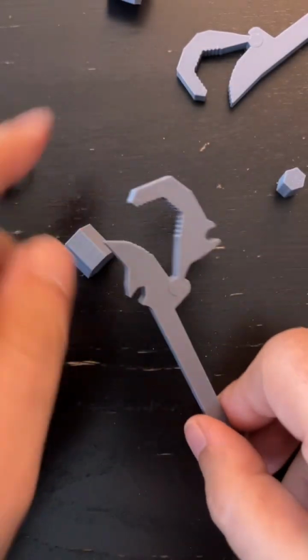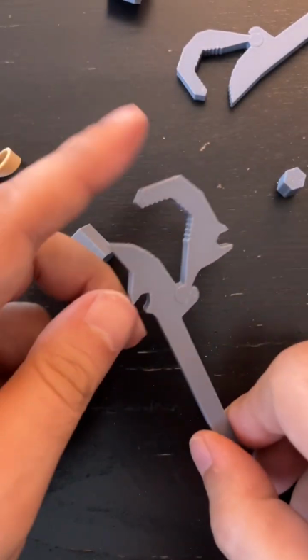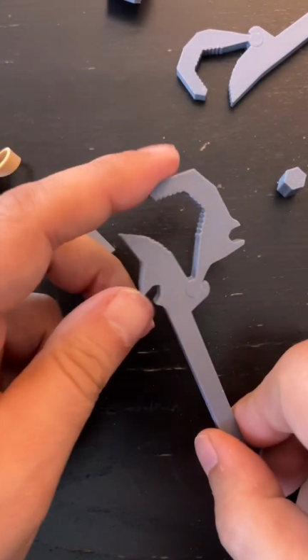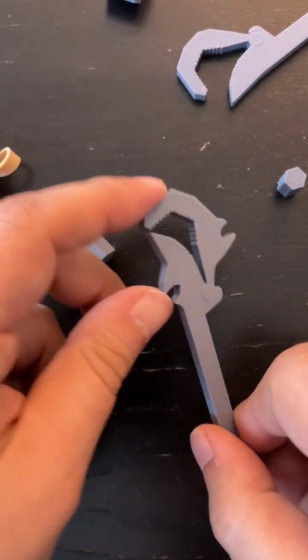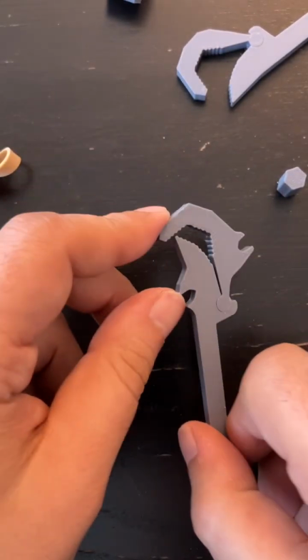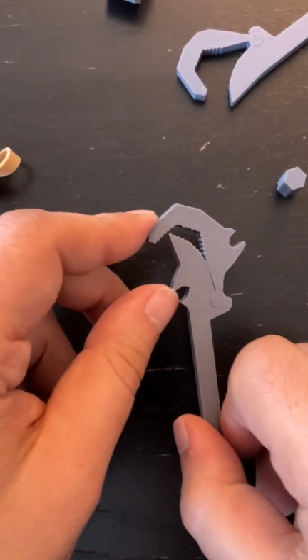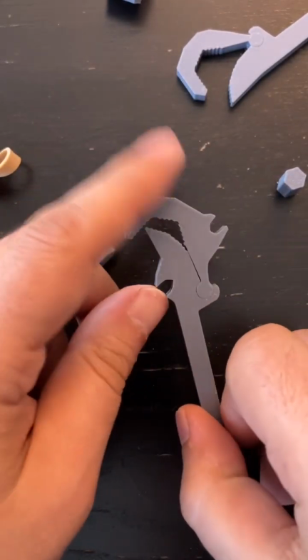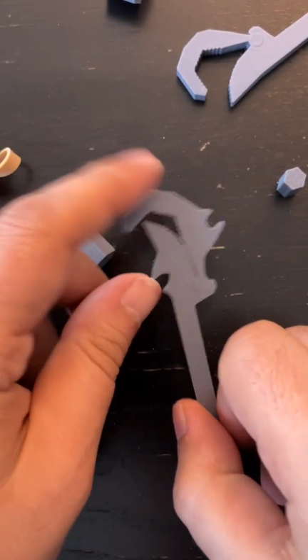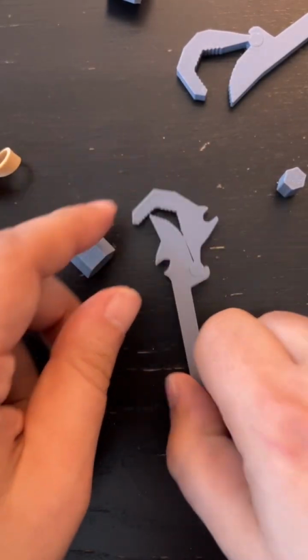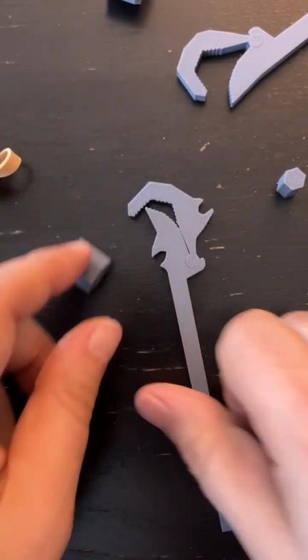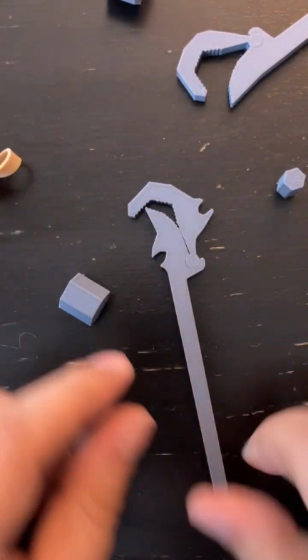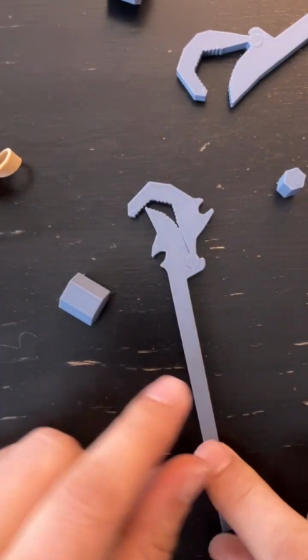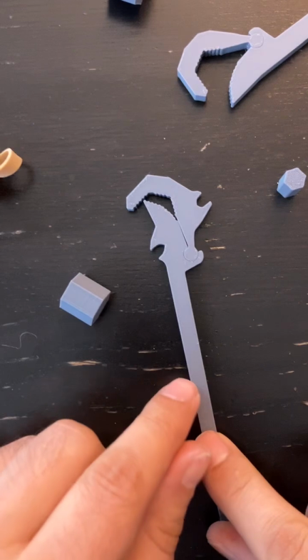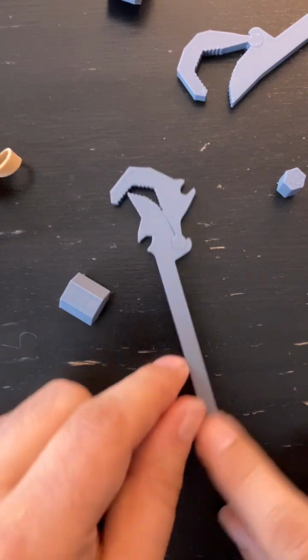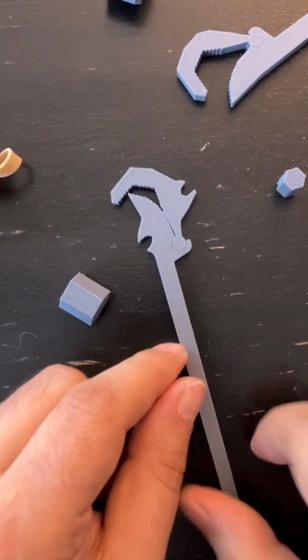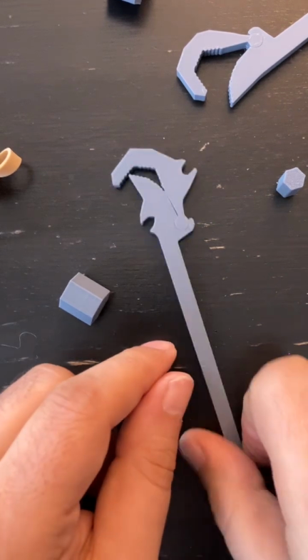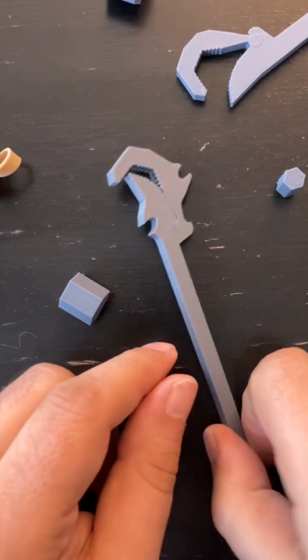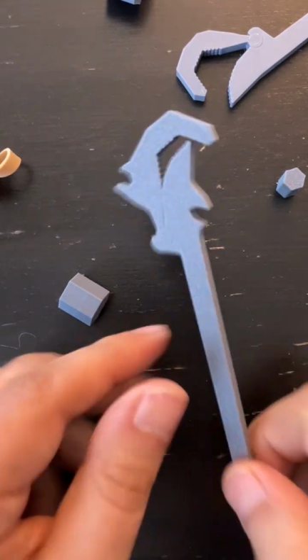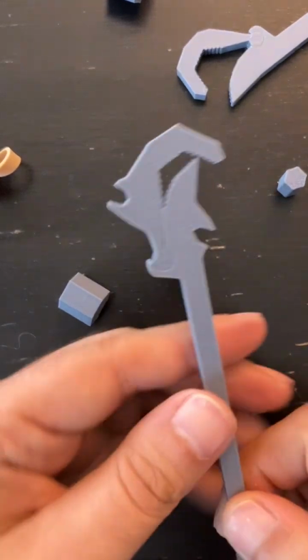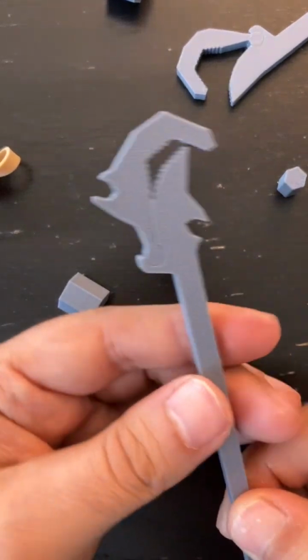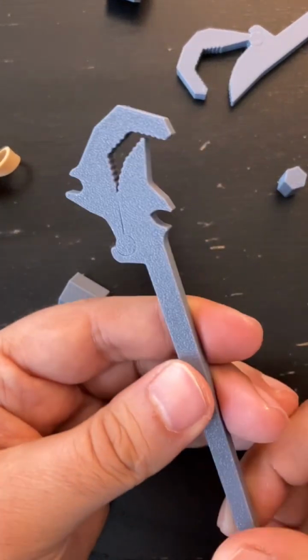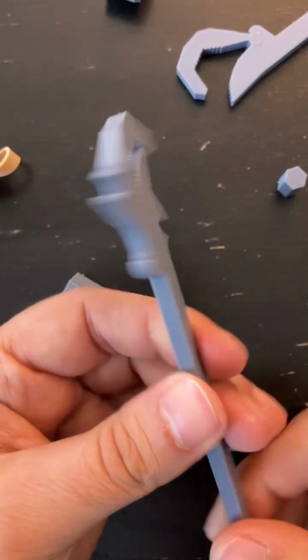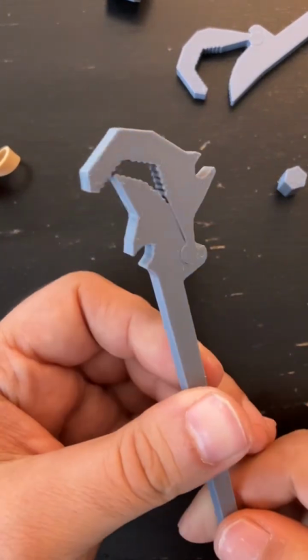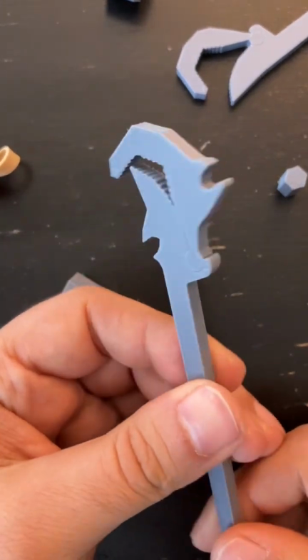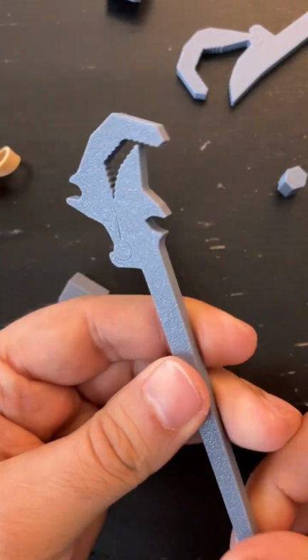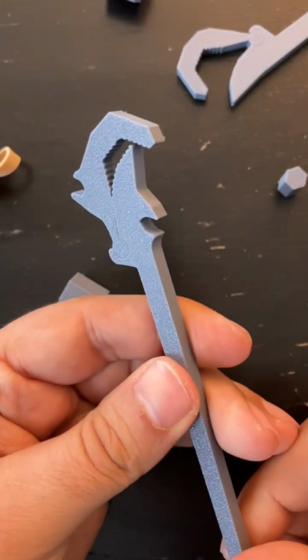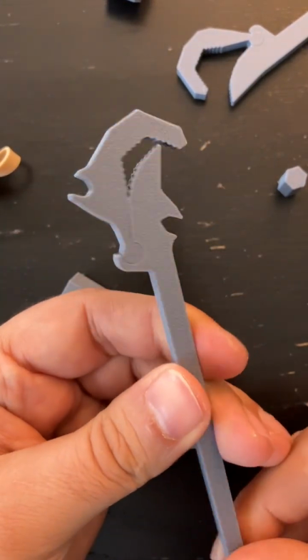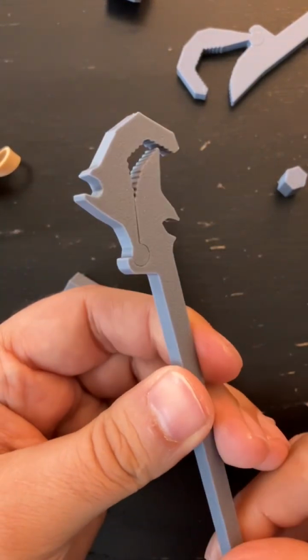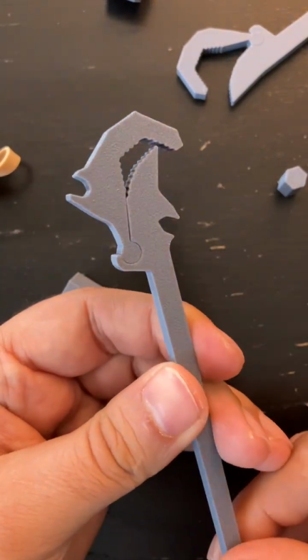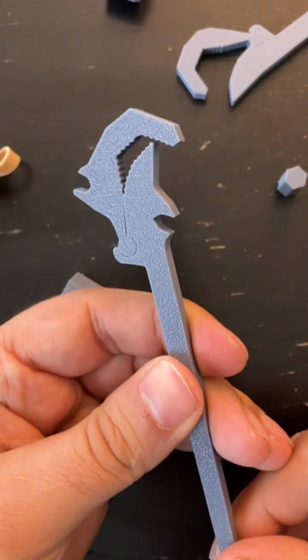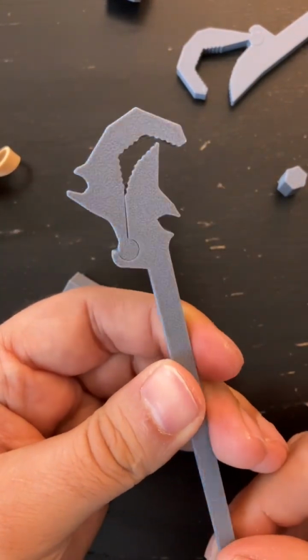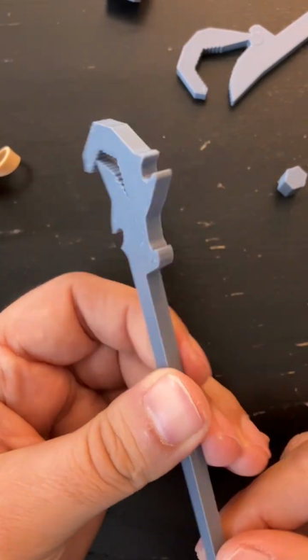So tinkering, trying to make minimalist tools. Thank you for watching.